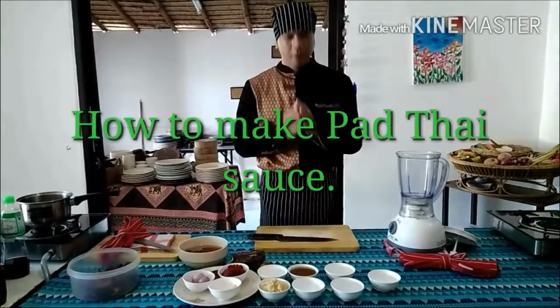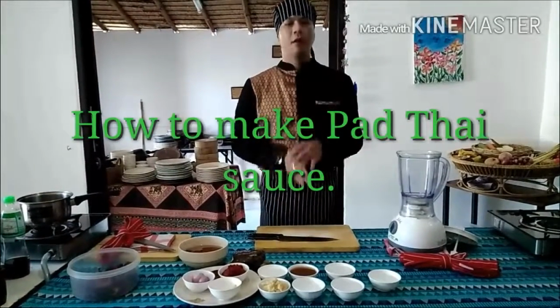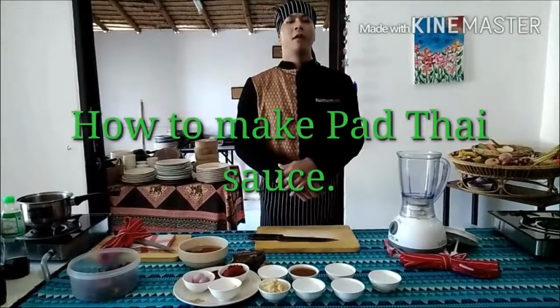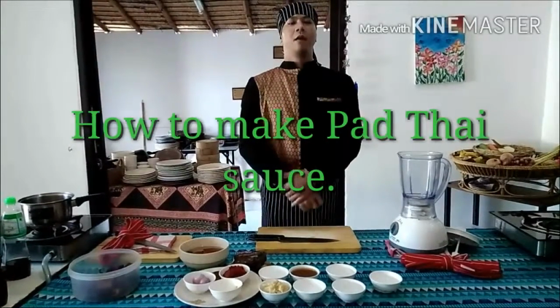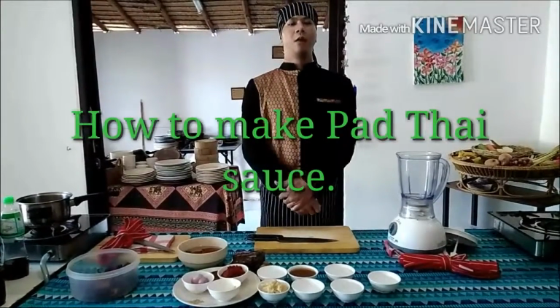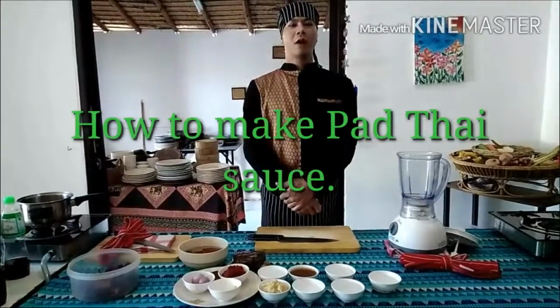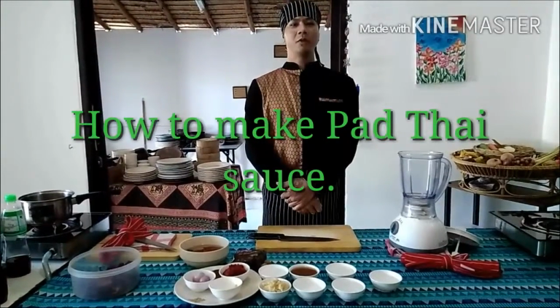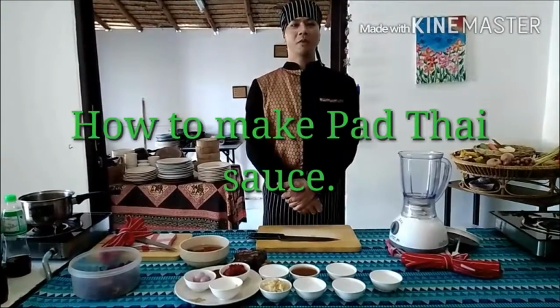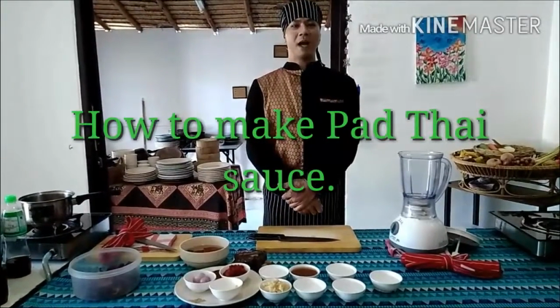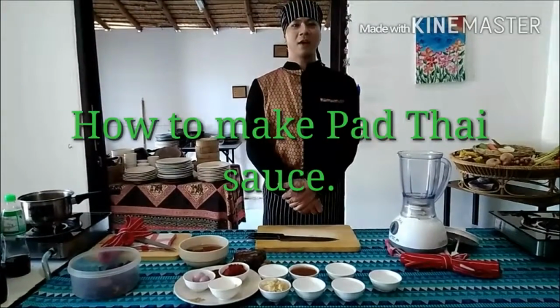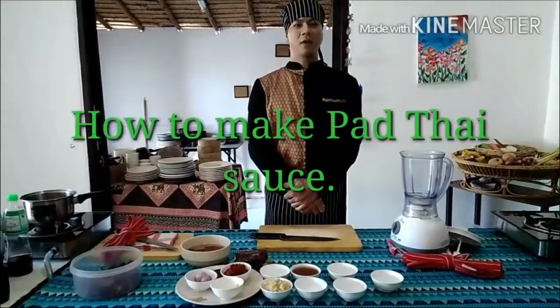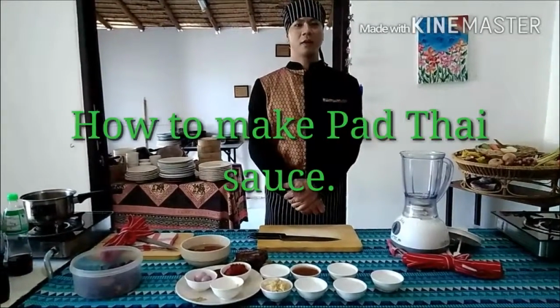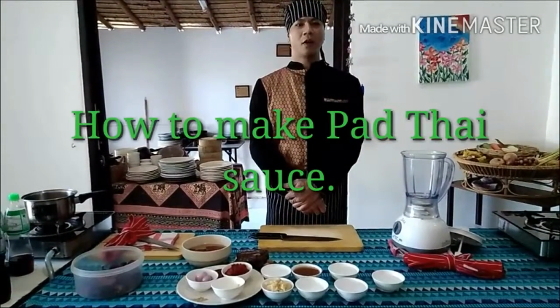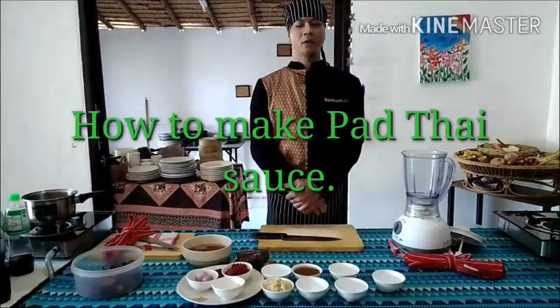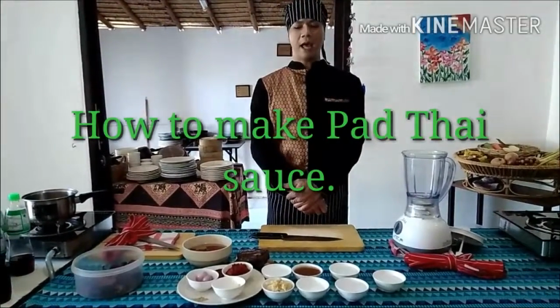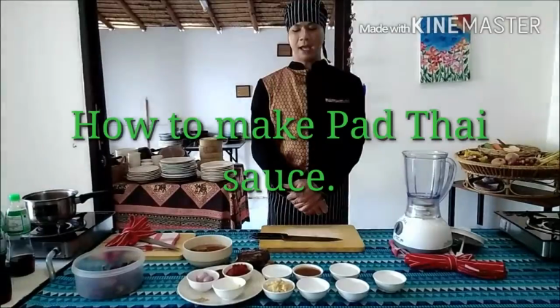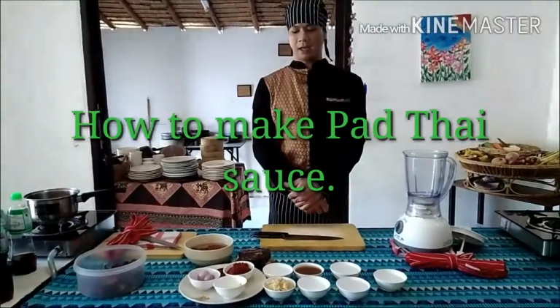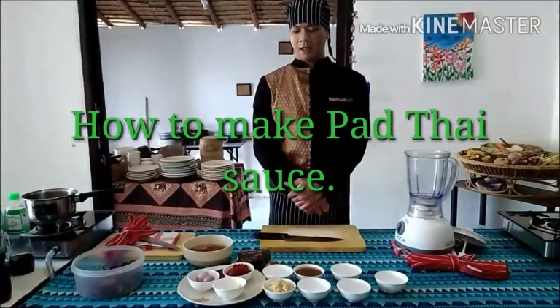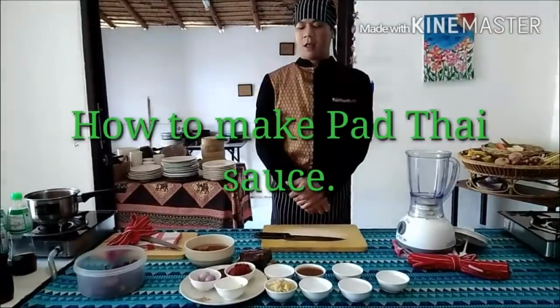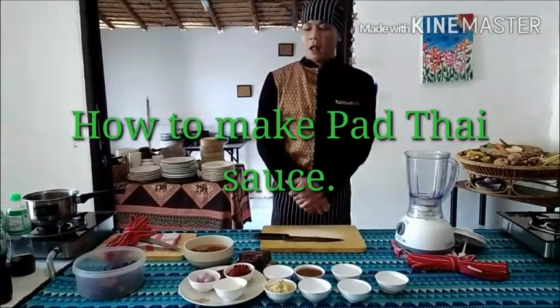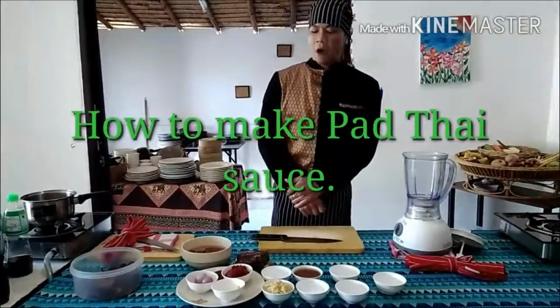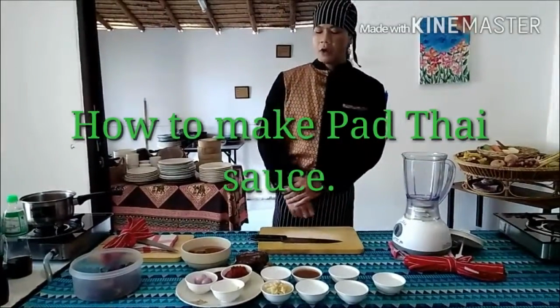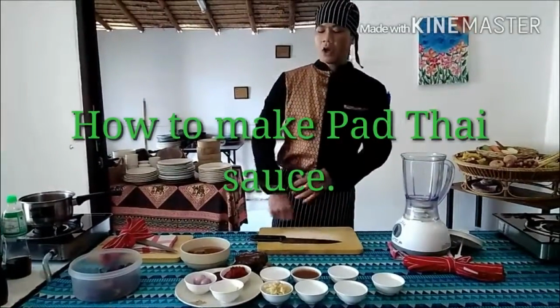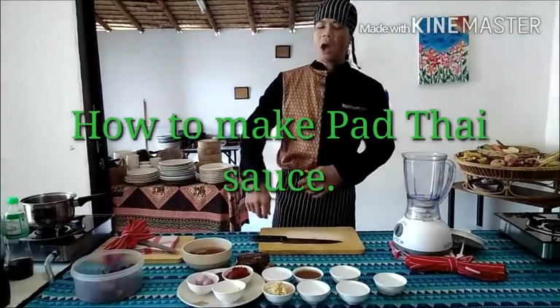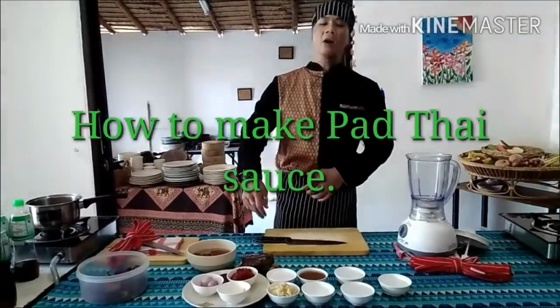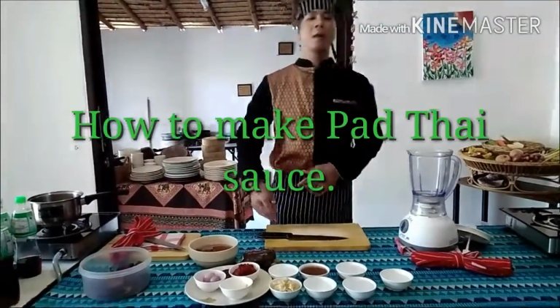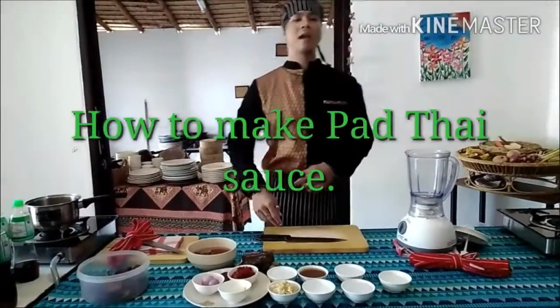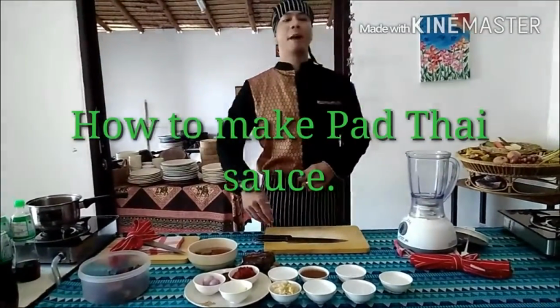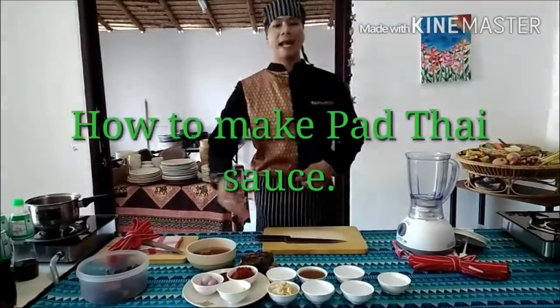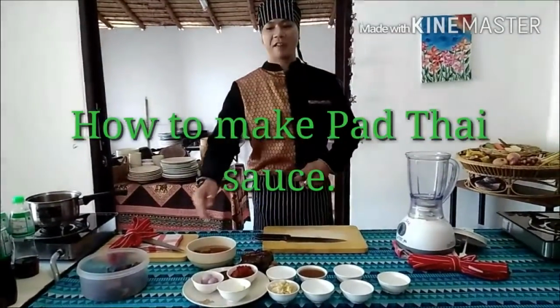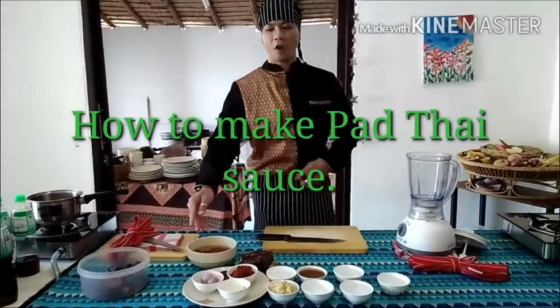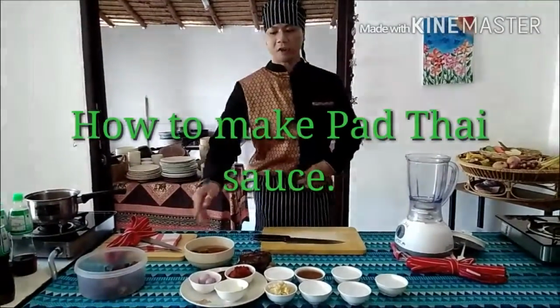Hello! Welcome to Smiley Cook. Today I will show you how to make the Pad Thai sauce.